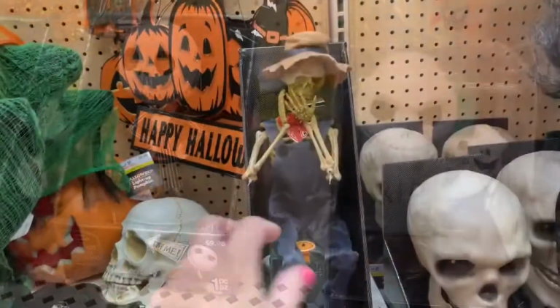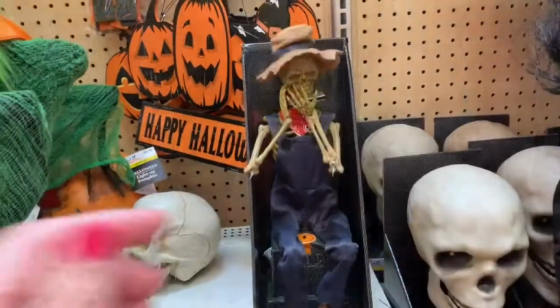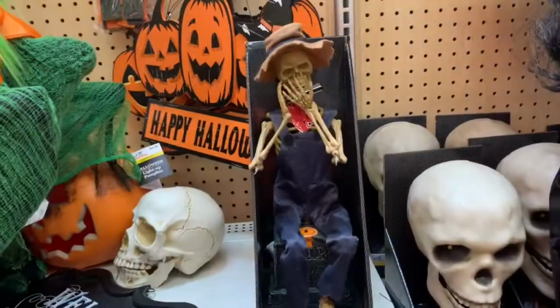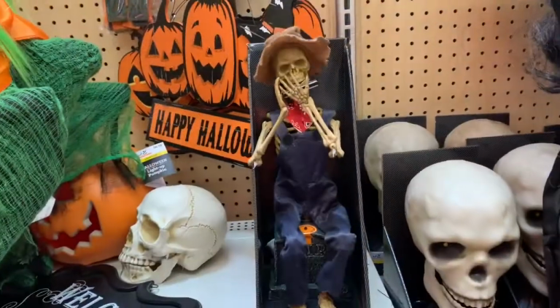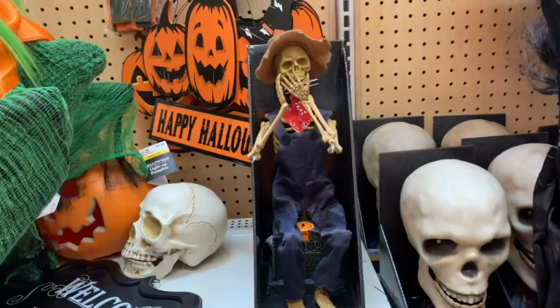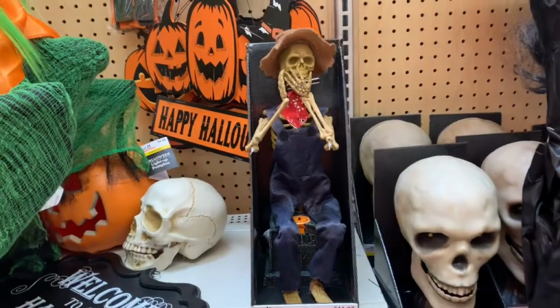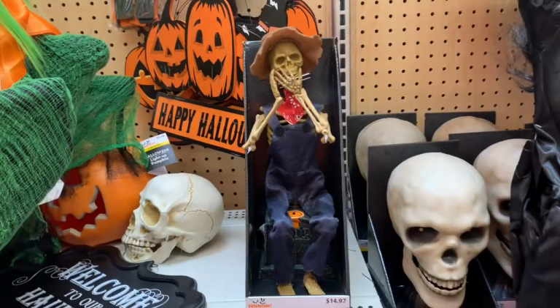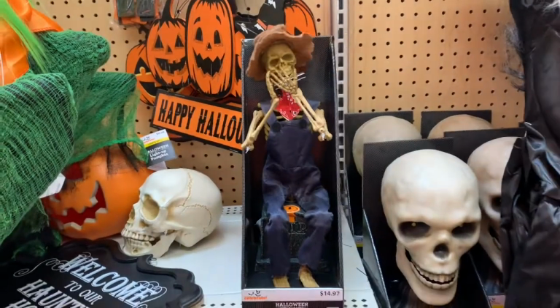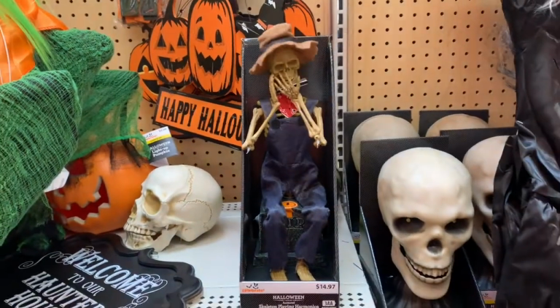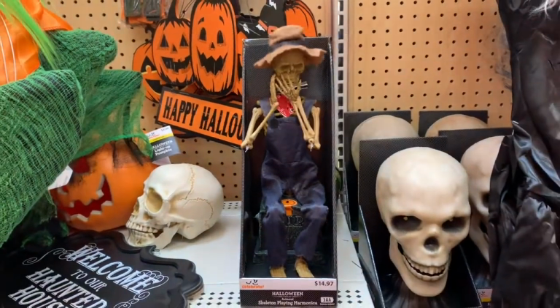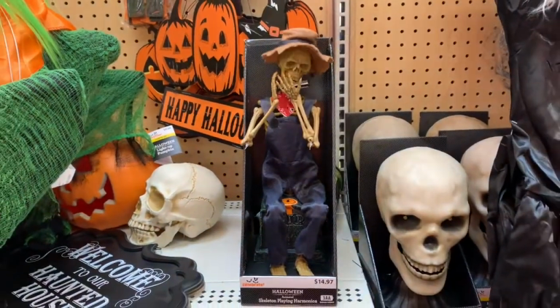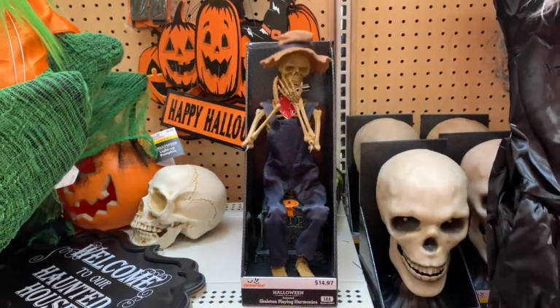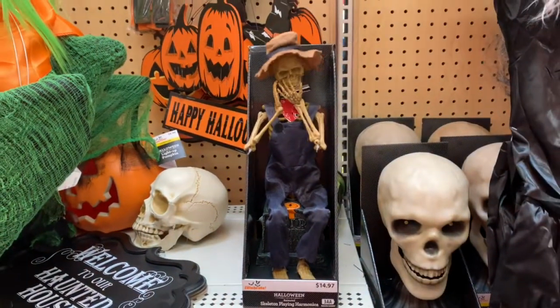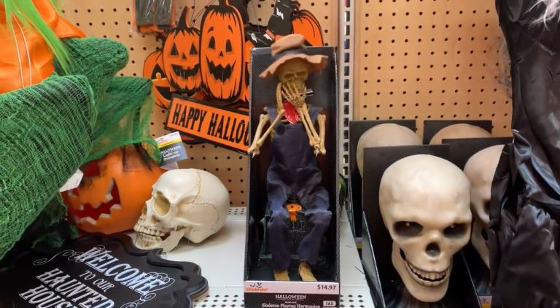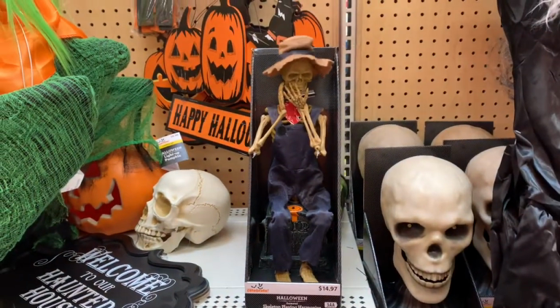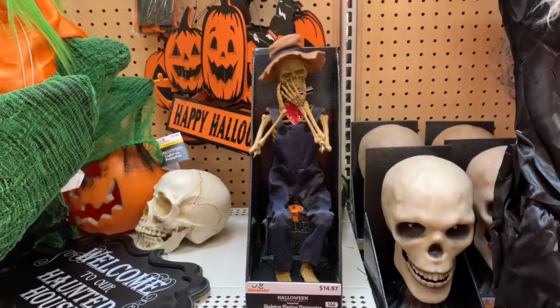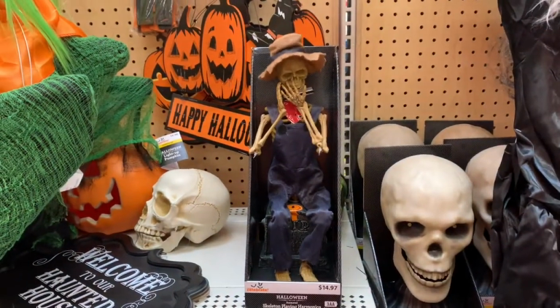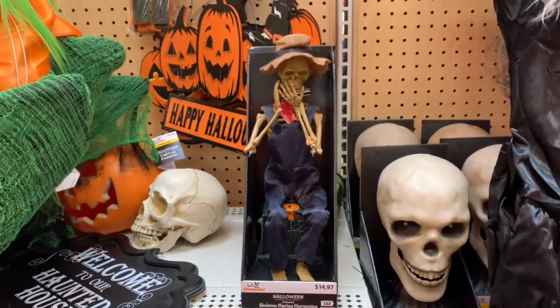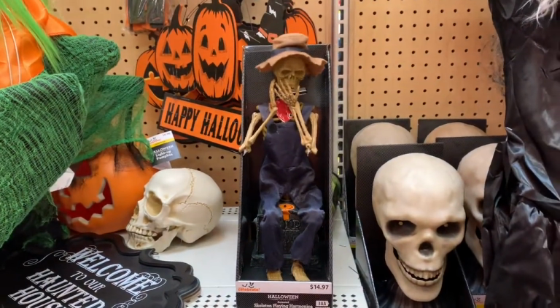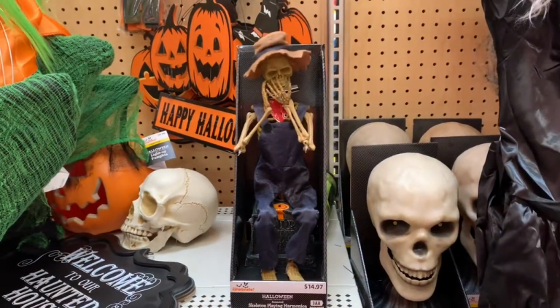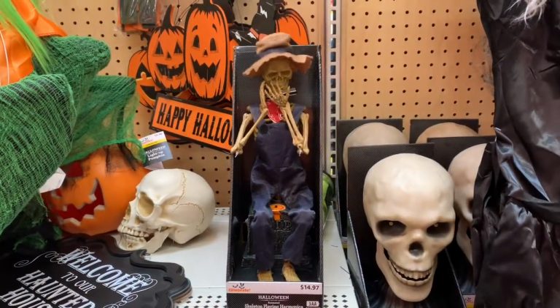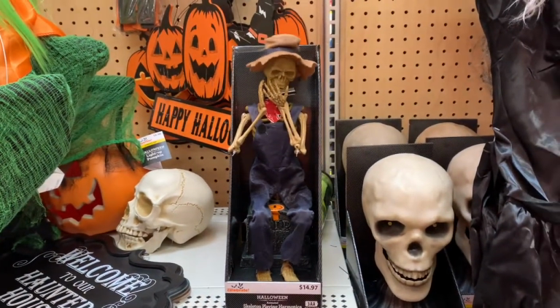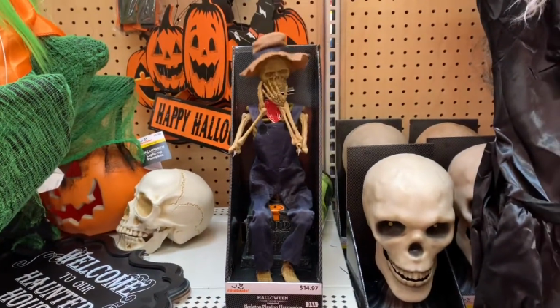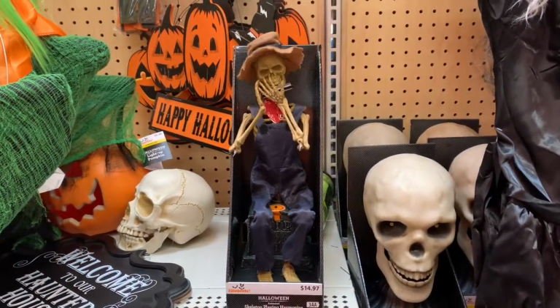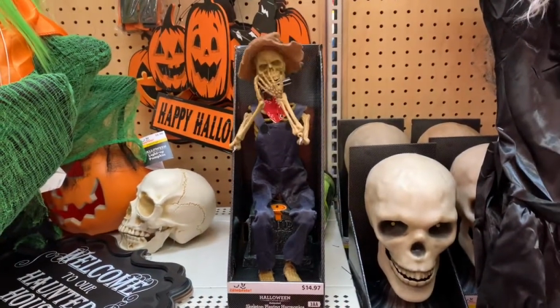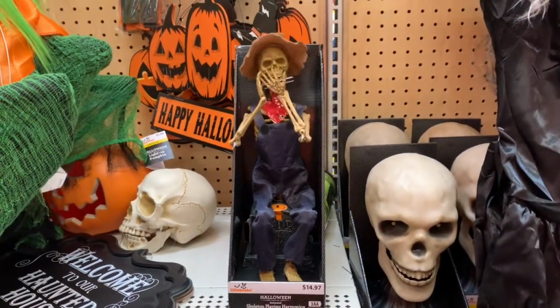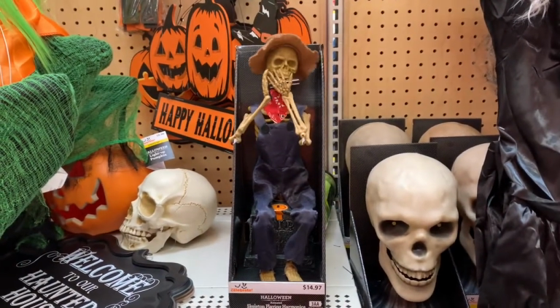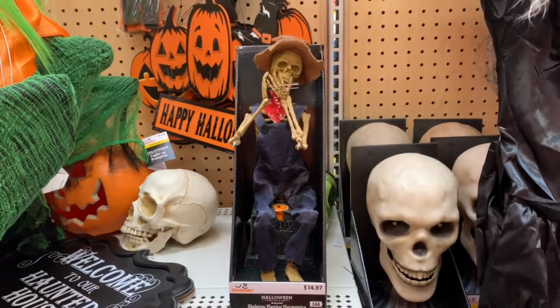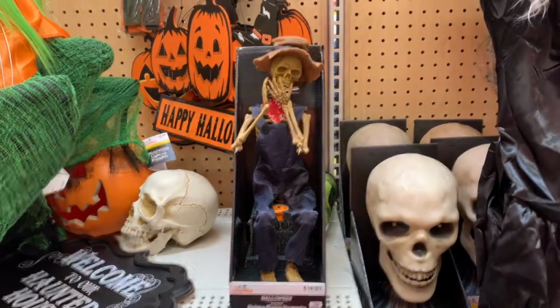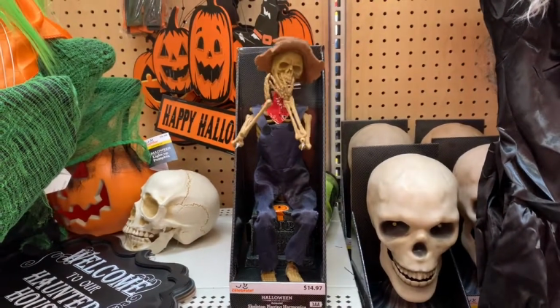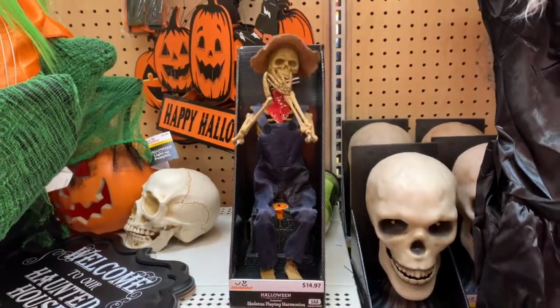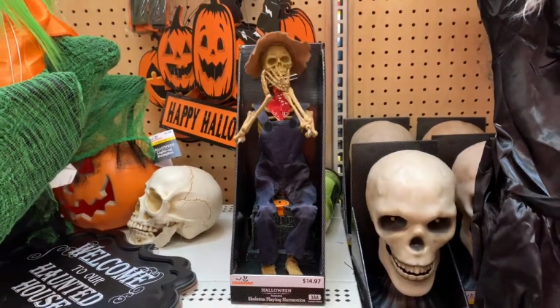Walmart also has a lot of these little skeleton people playing different songs.